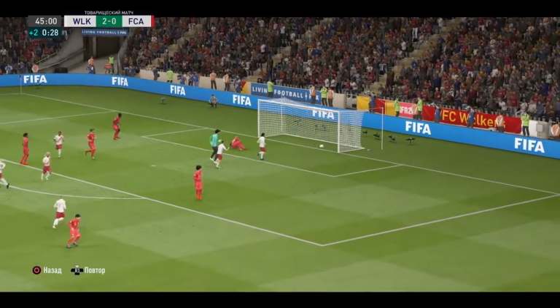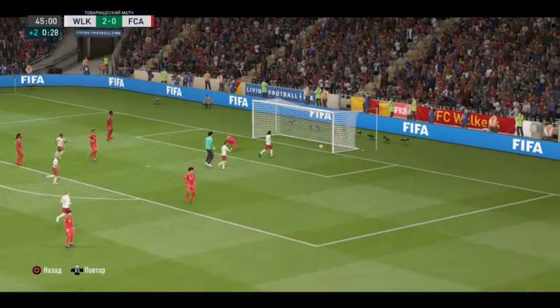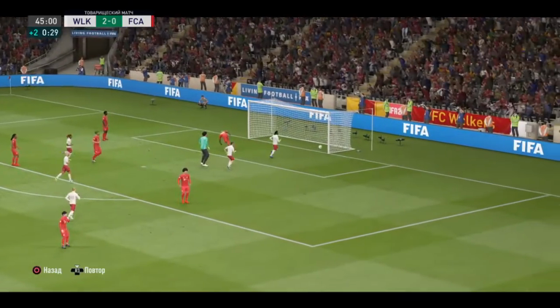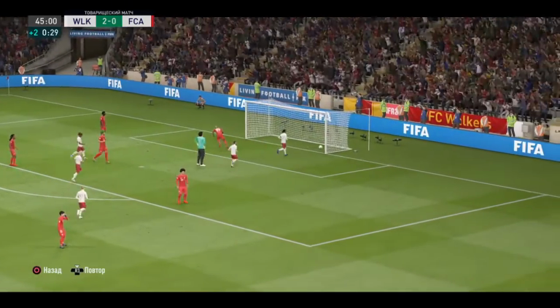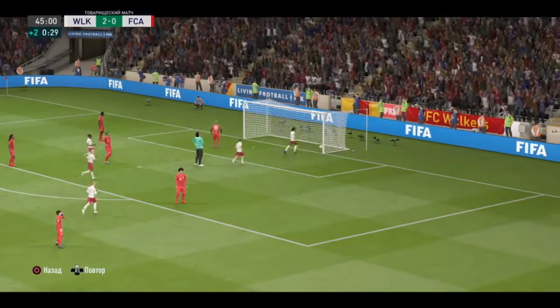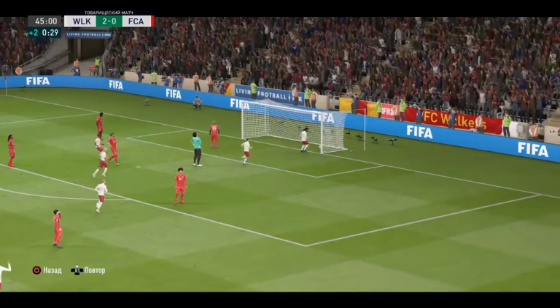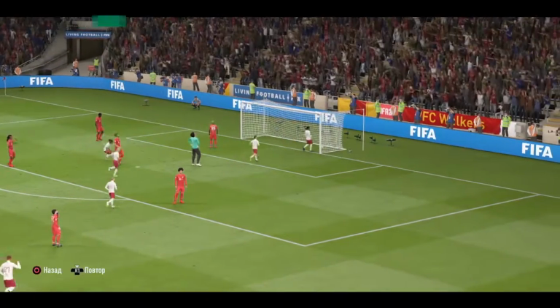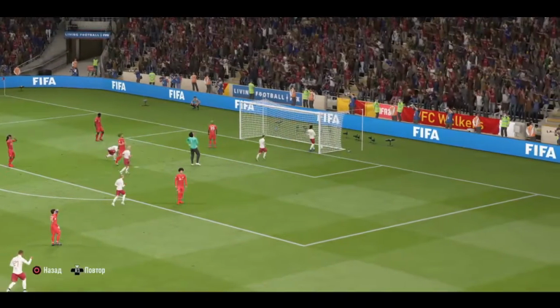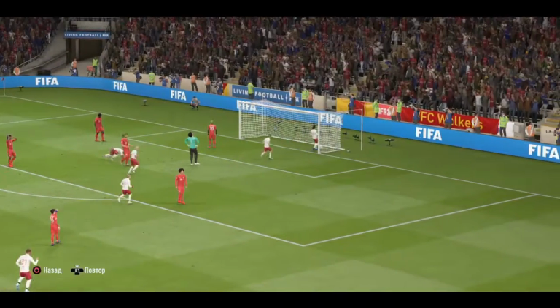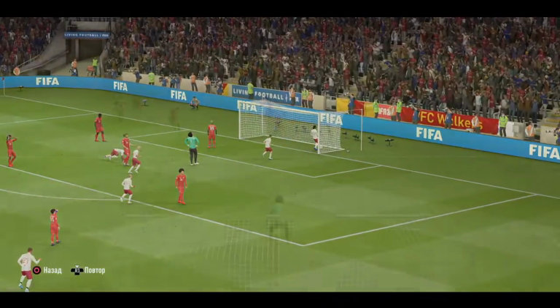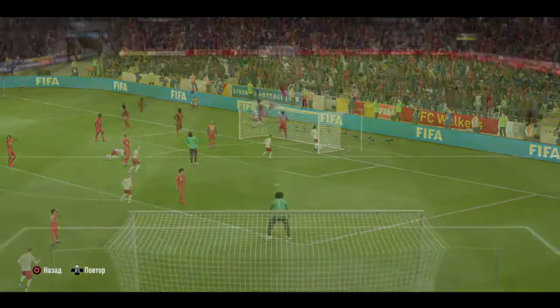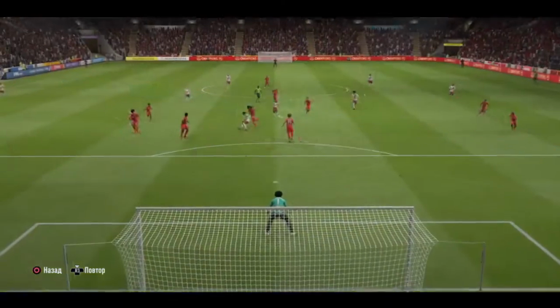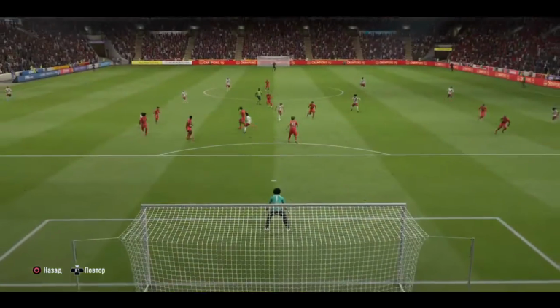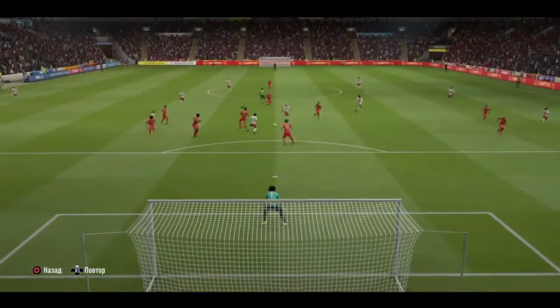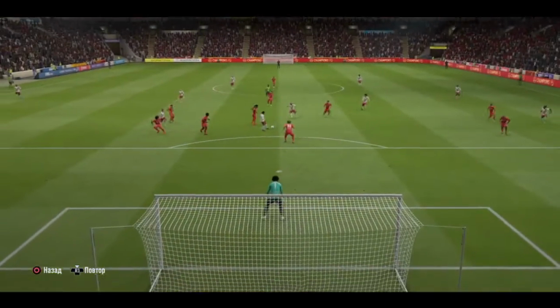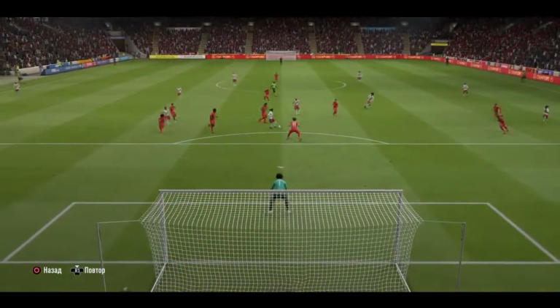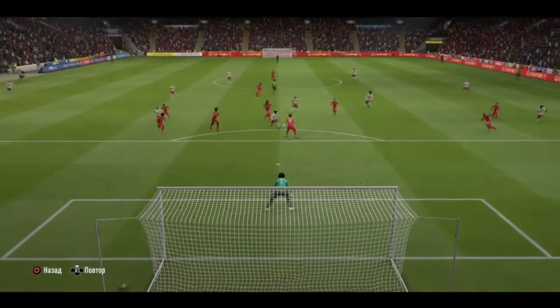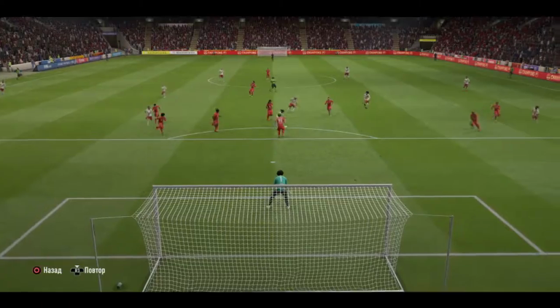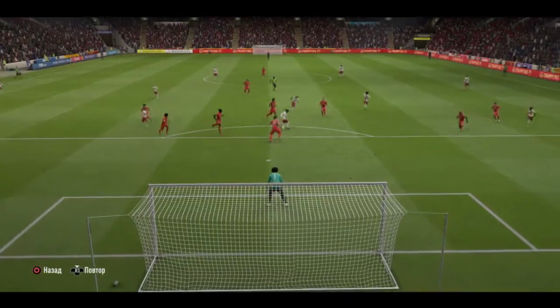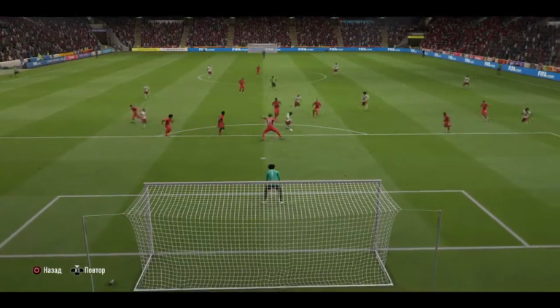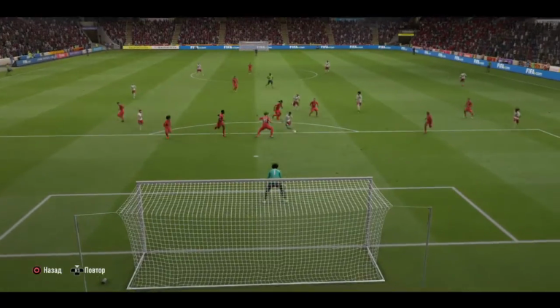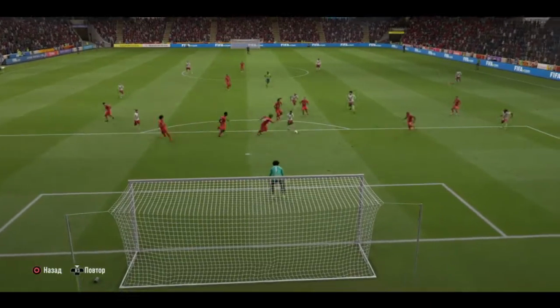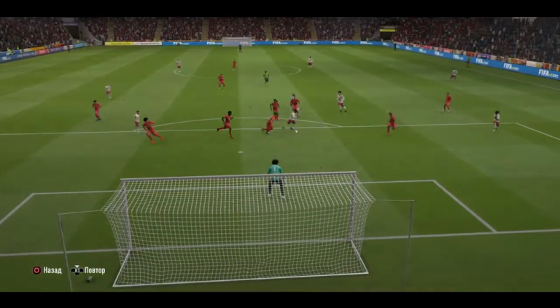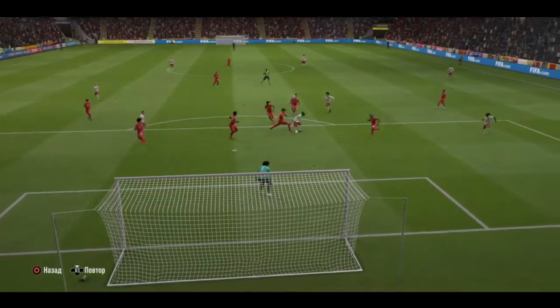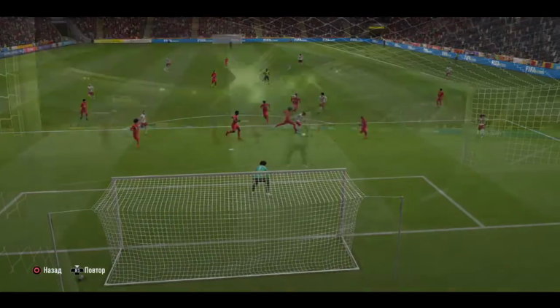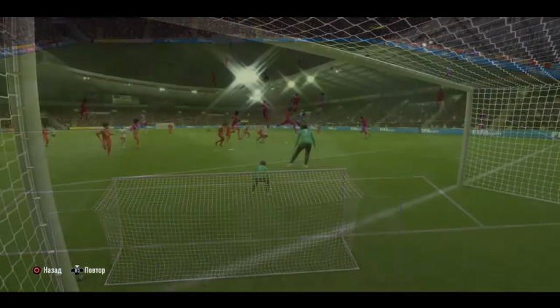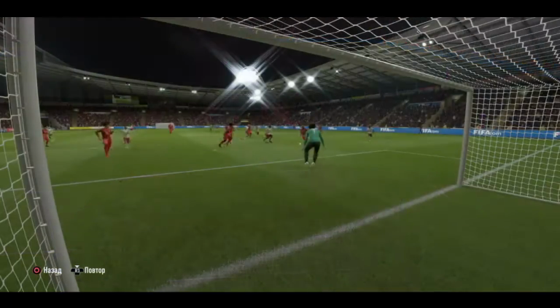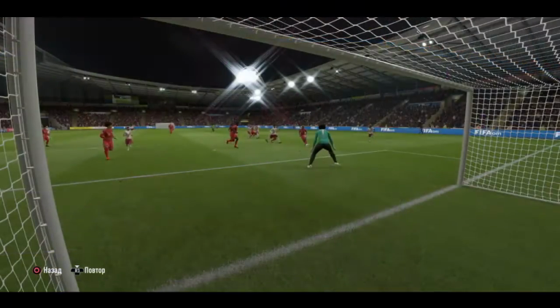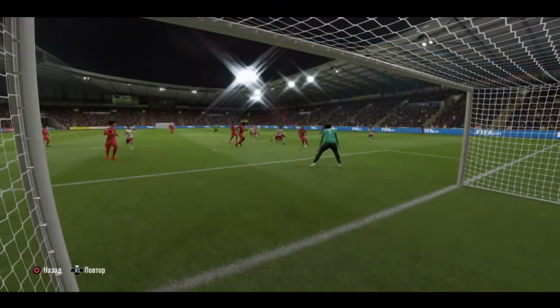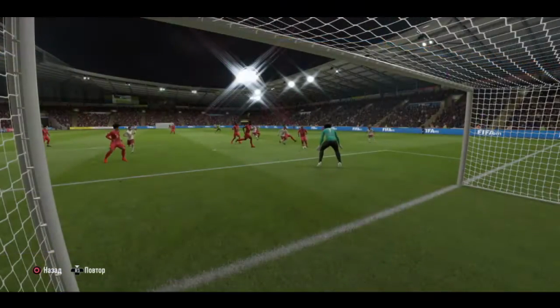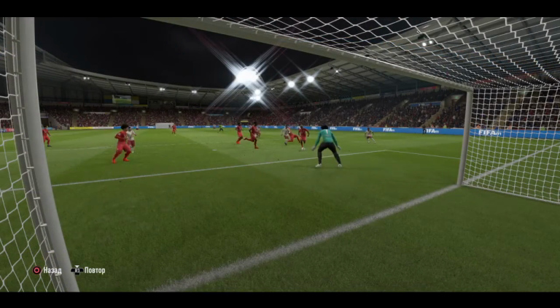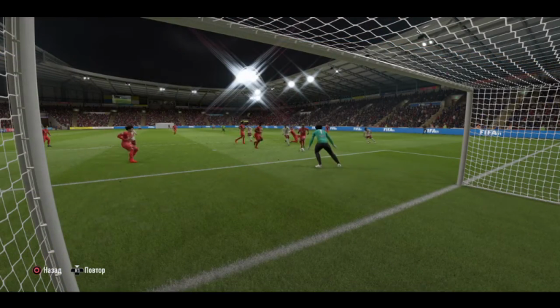Well, when the pressure's been on, they've looked particularly uncomfortable. They panicked, in fact, and another mistake has led...